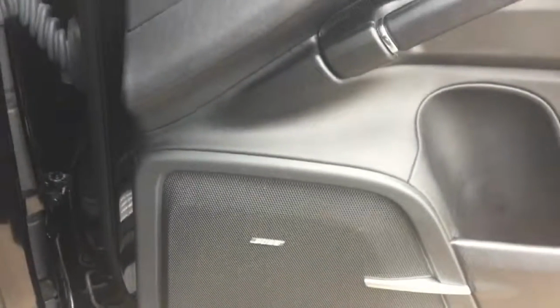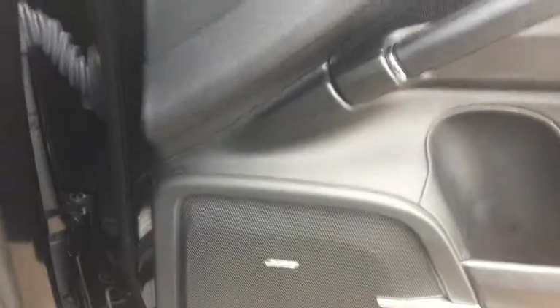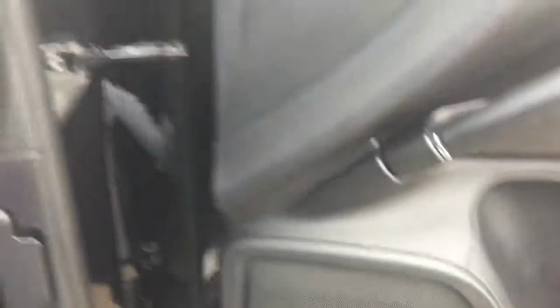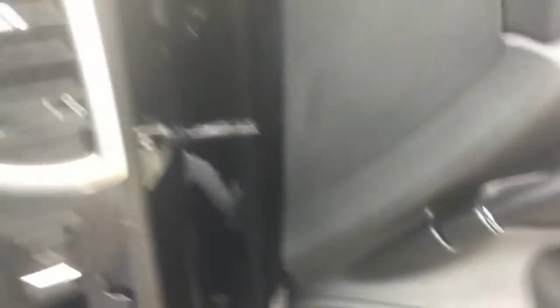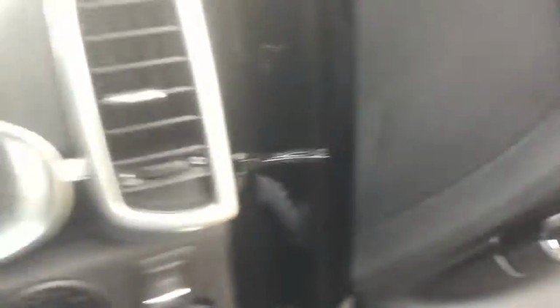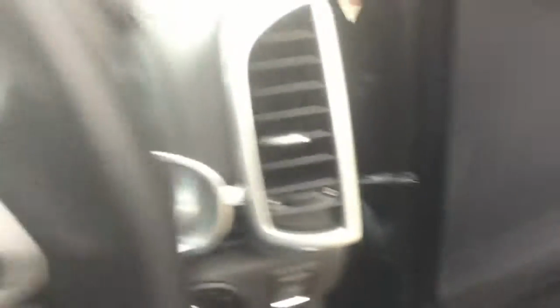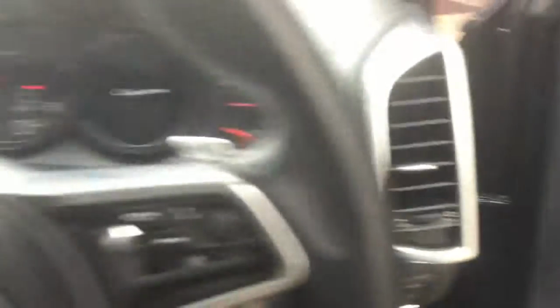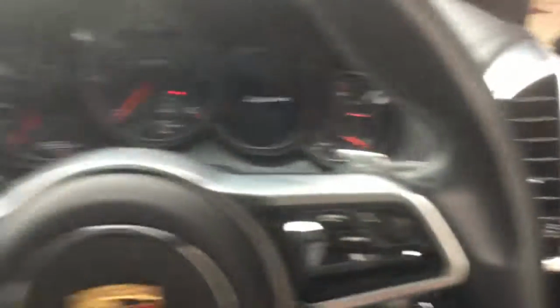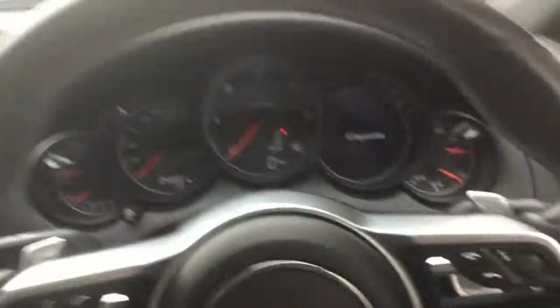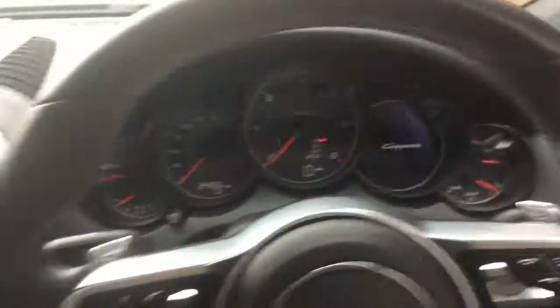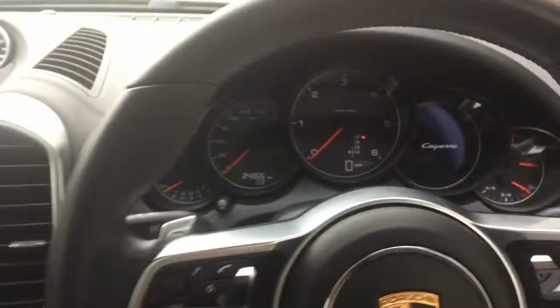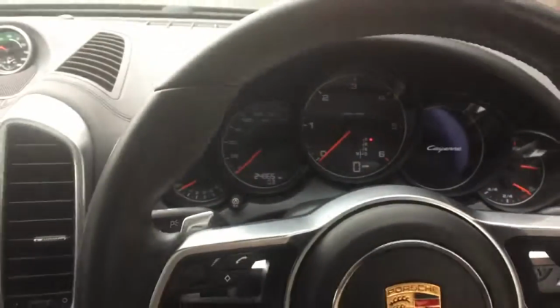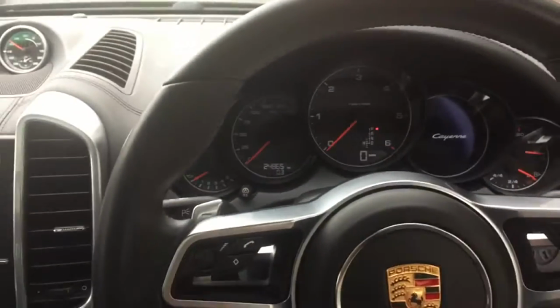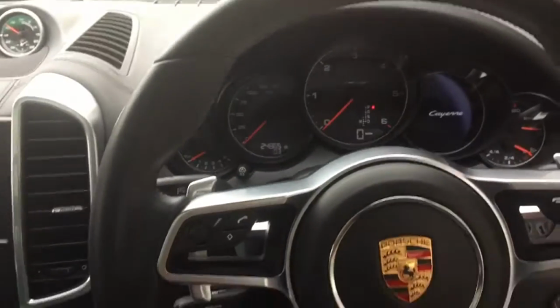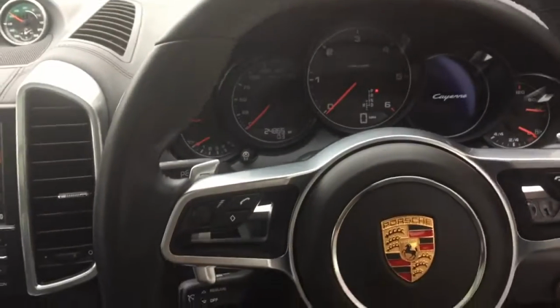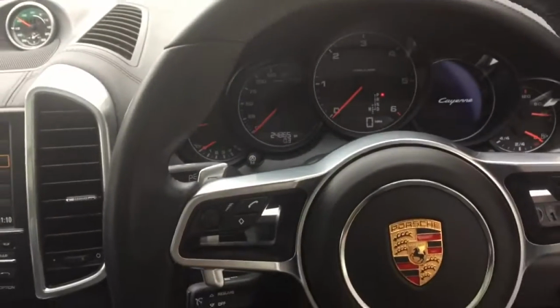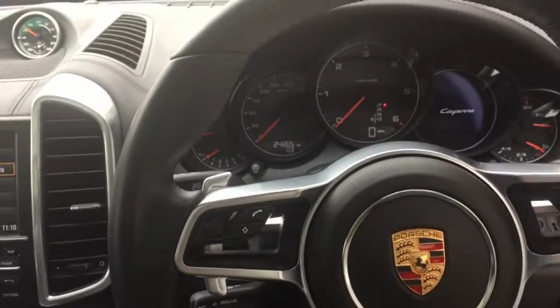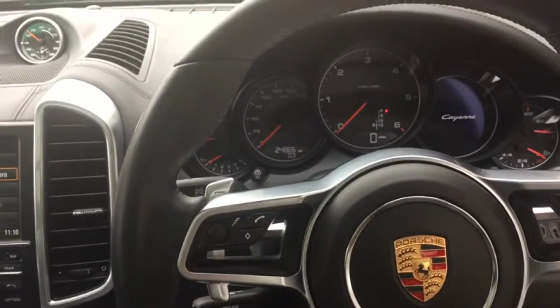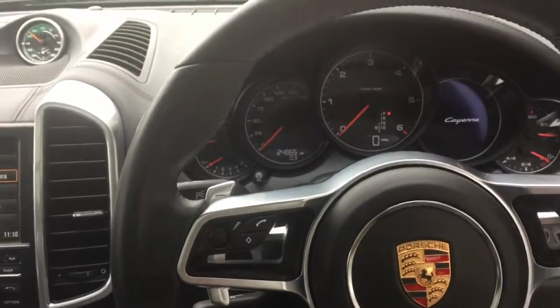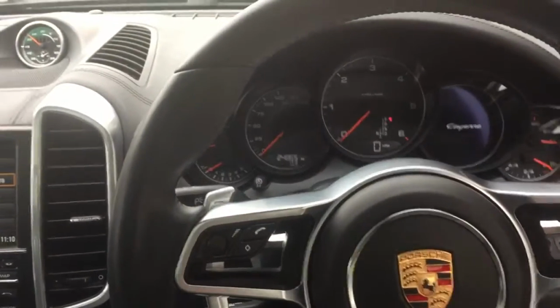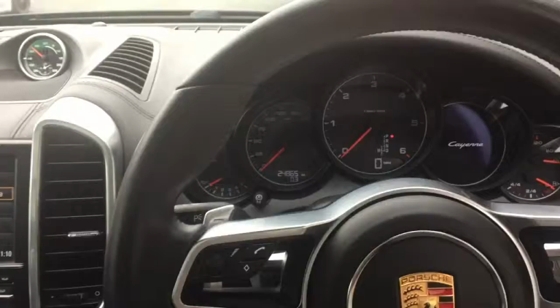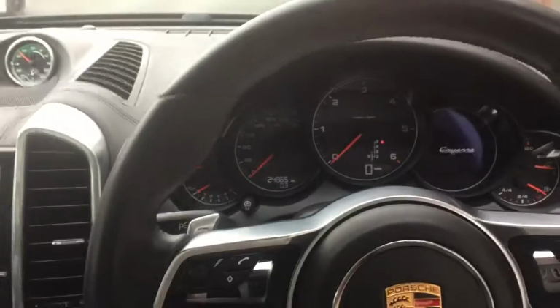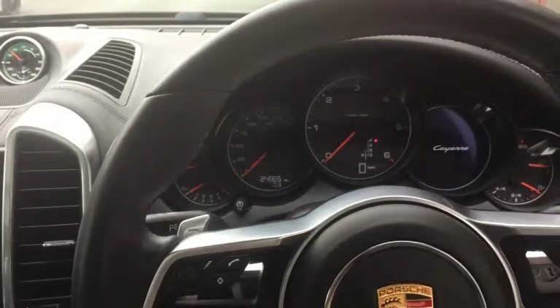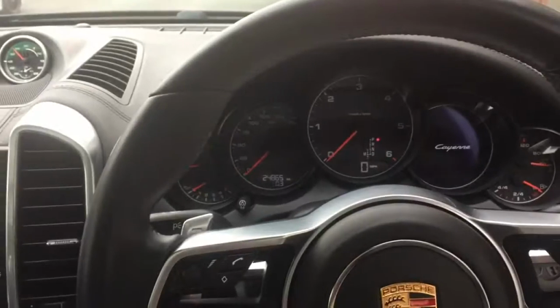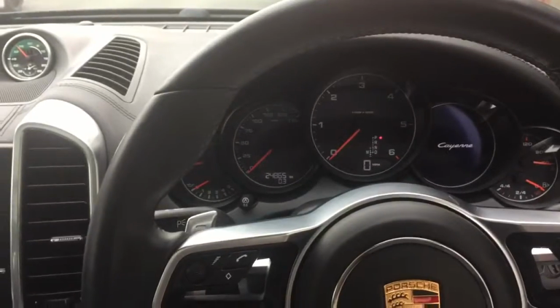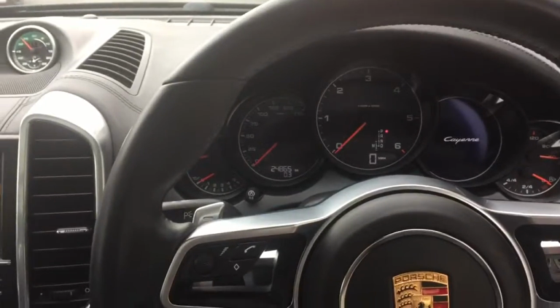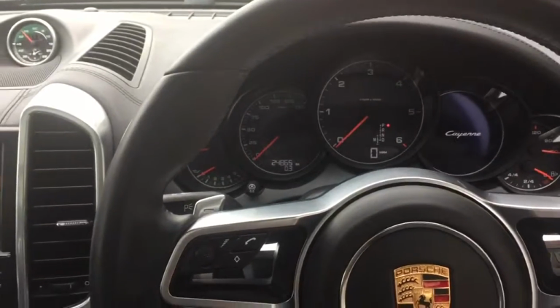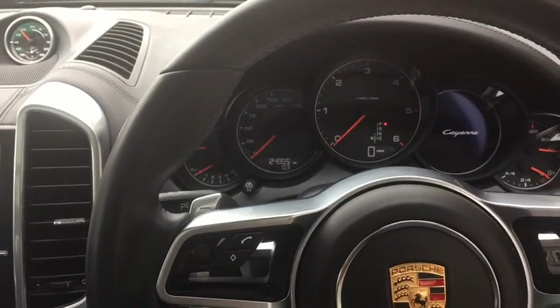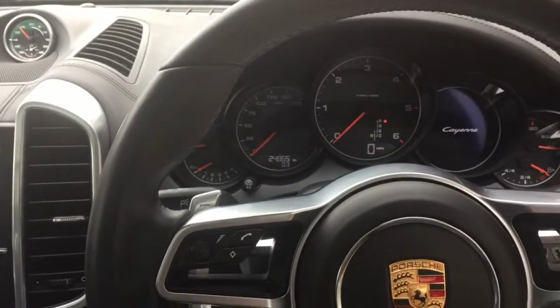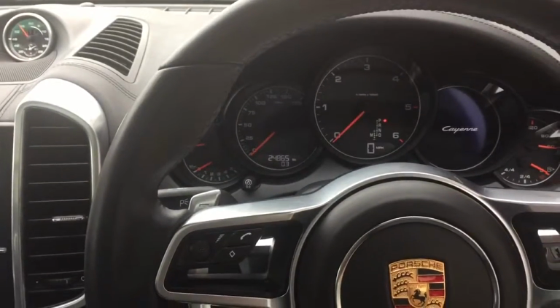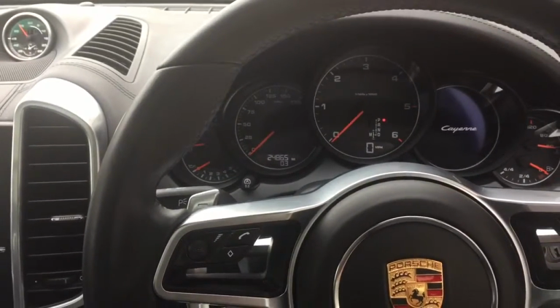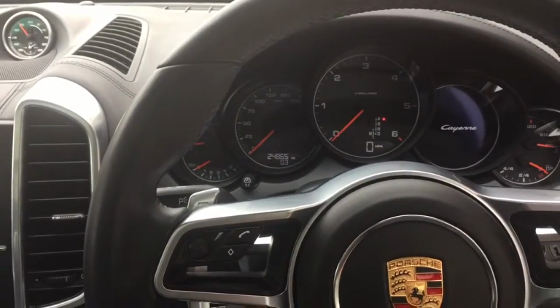So that's your Porsche Cayenne. Thank you very much for your enquiry. Cheers.